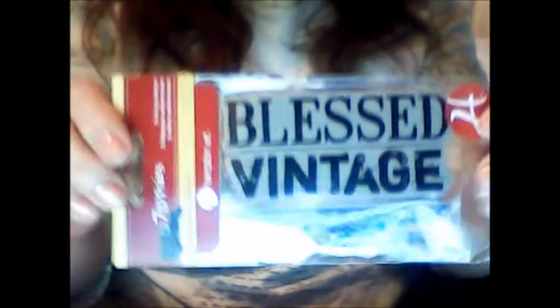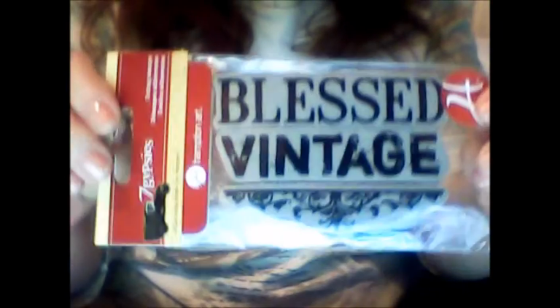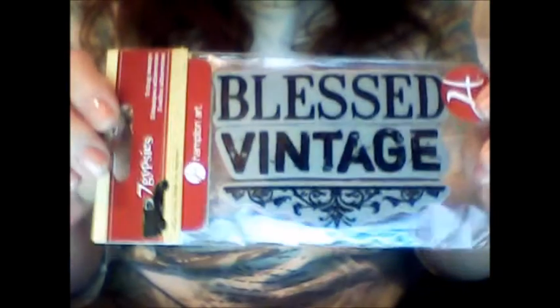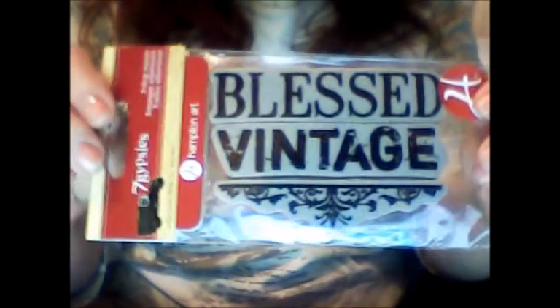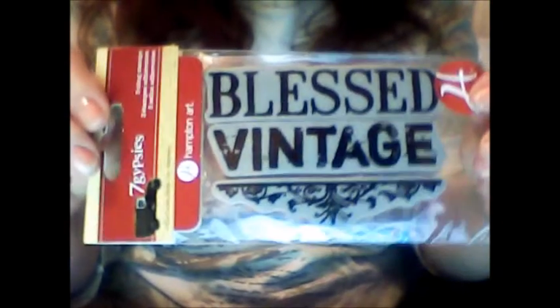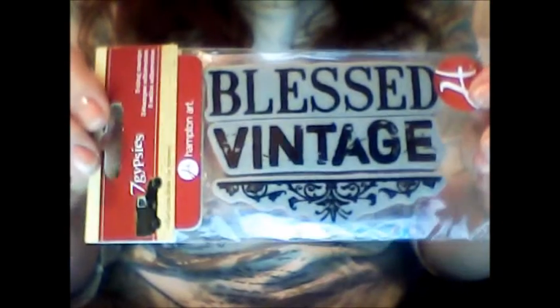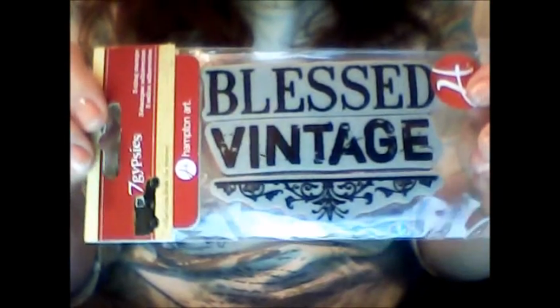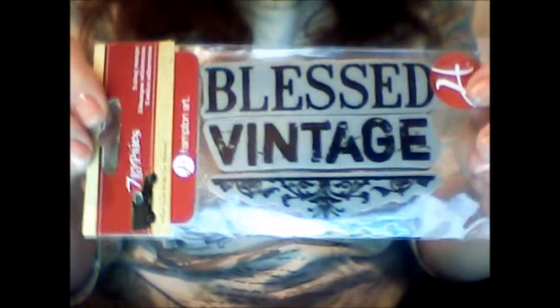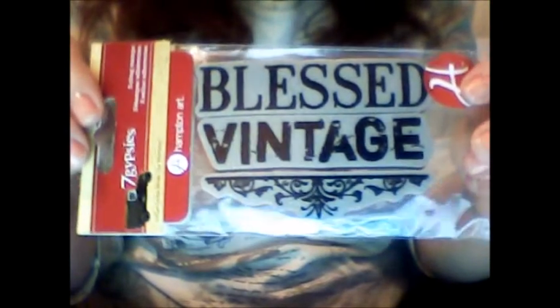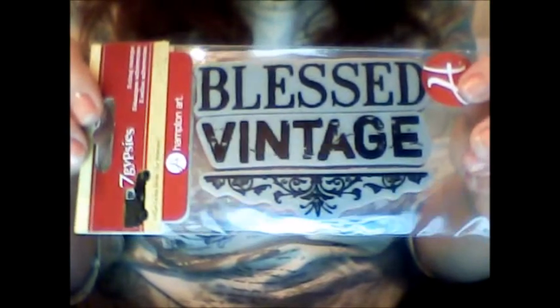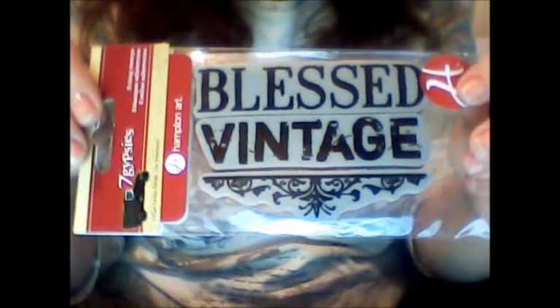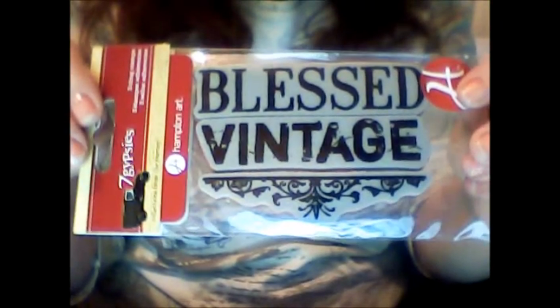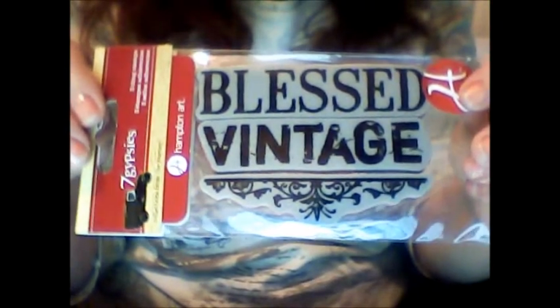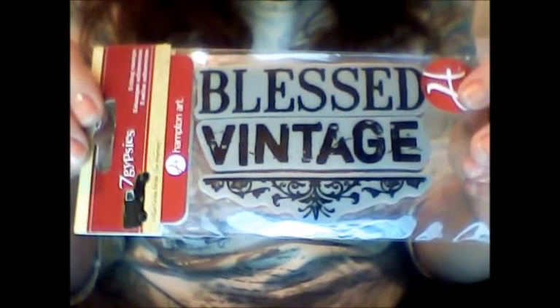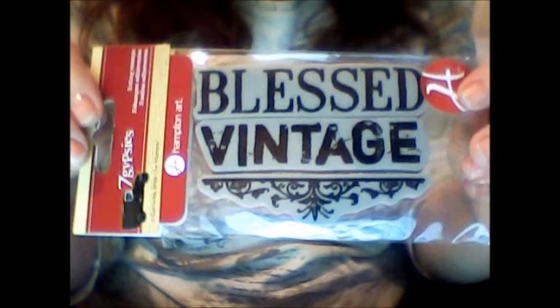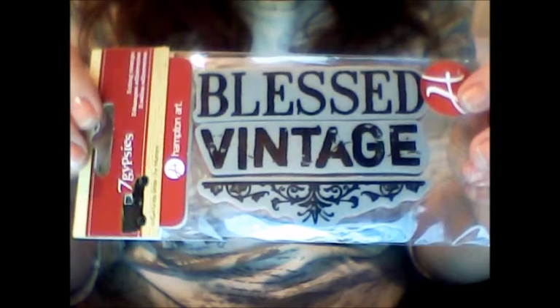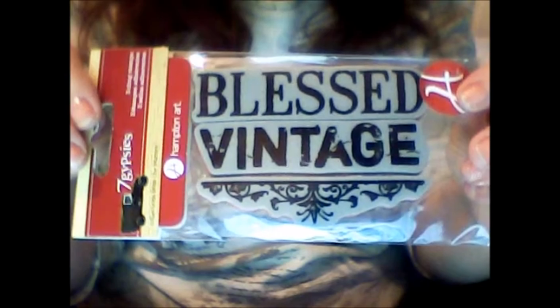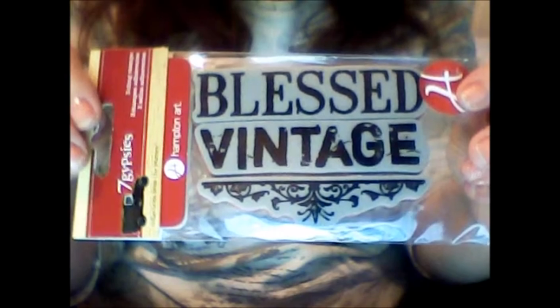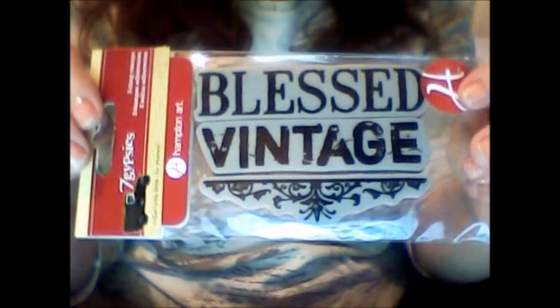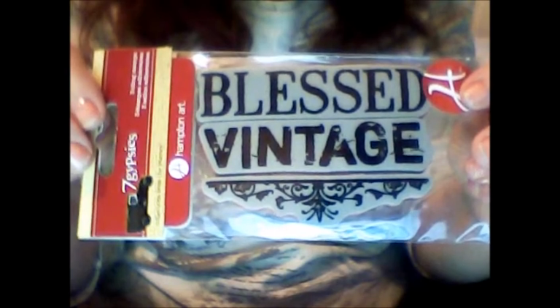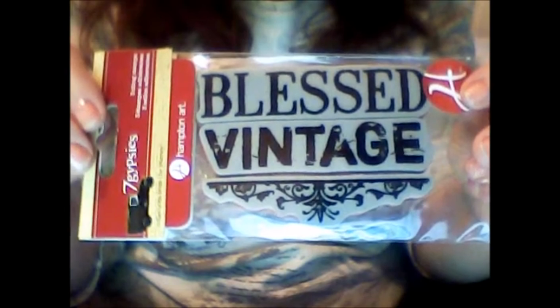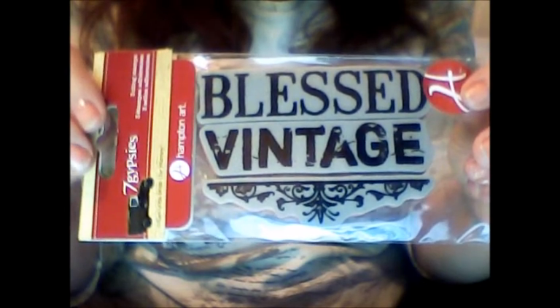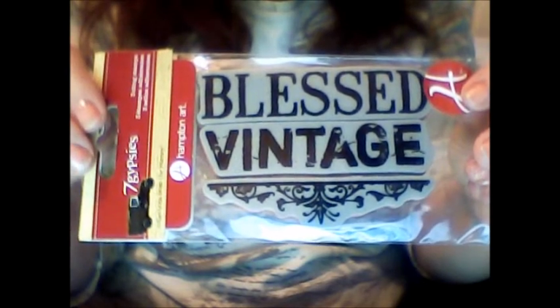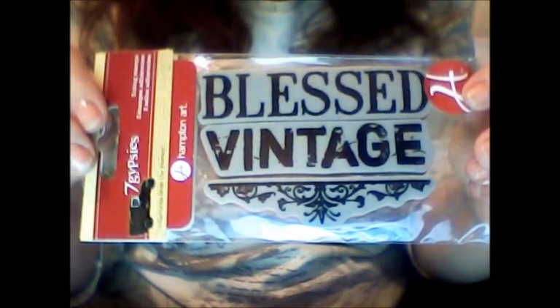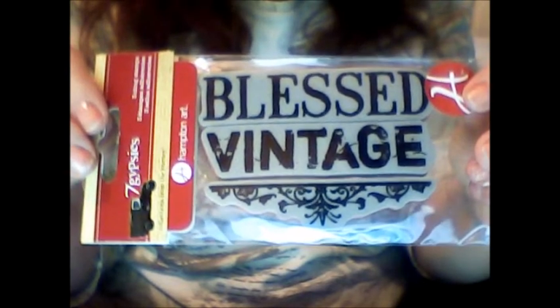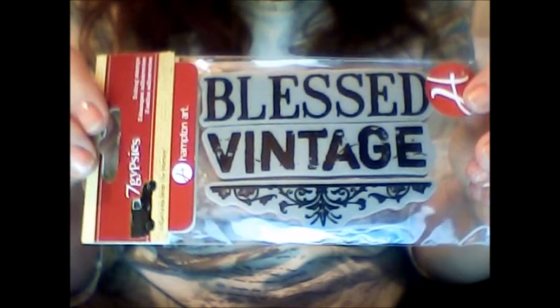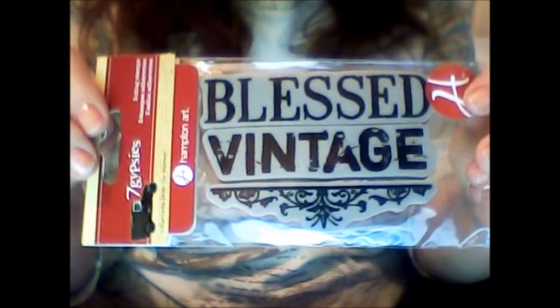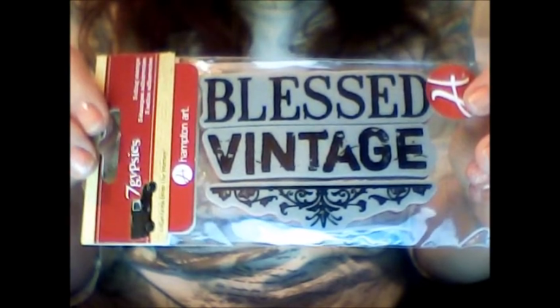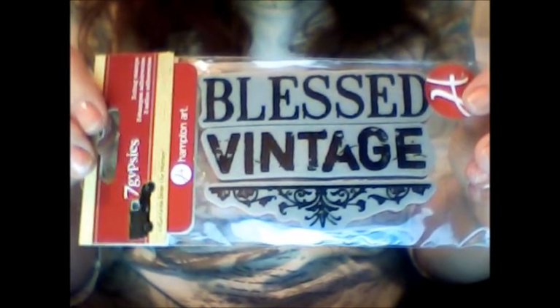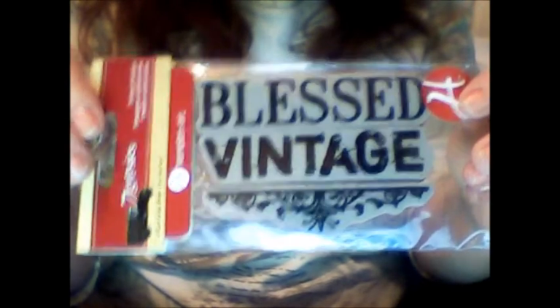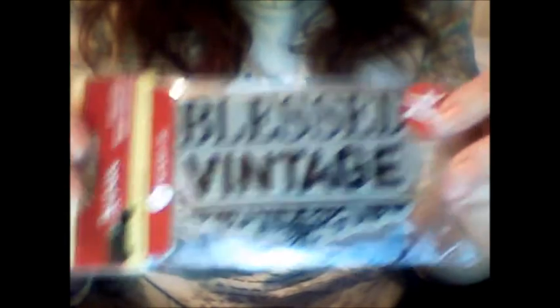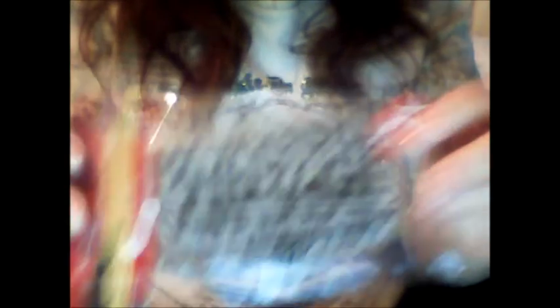Love this one — it's three different stamps. One says Blessed, one says Vintage, and one has a little design.